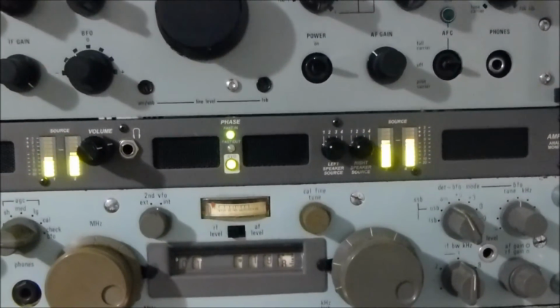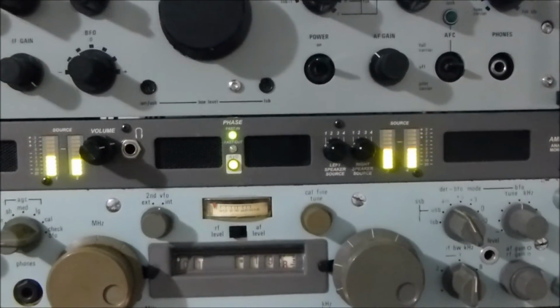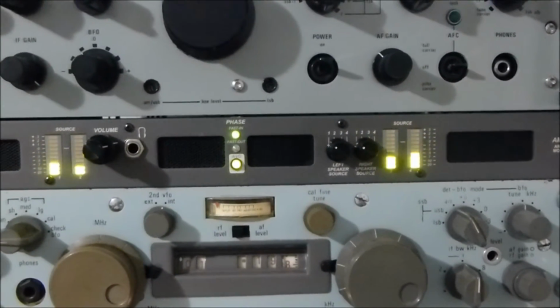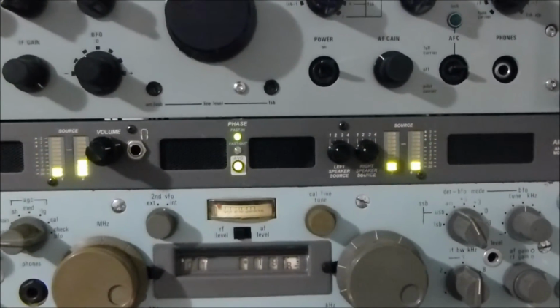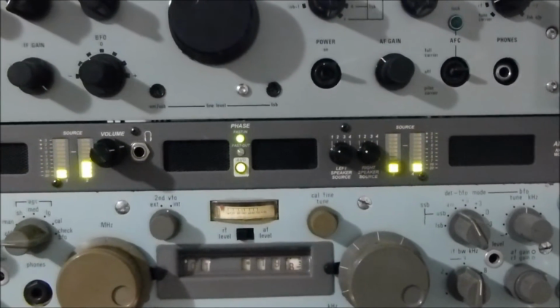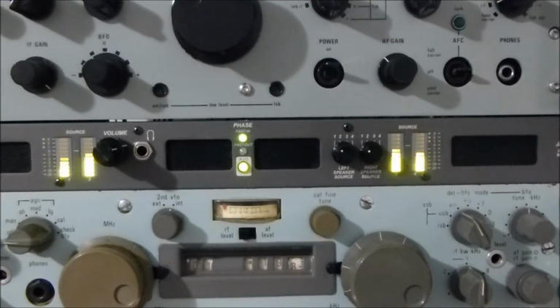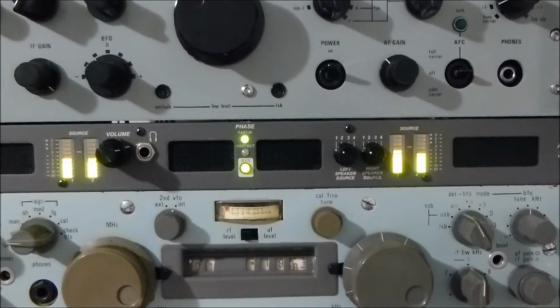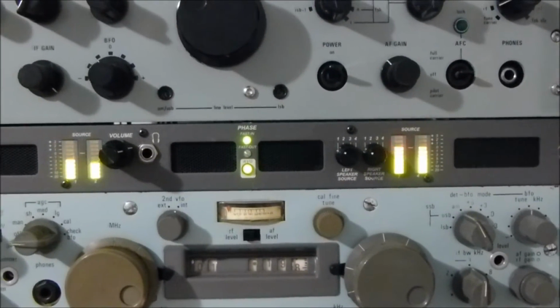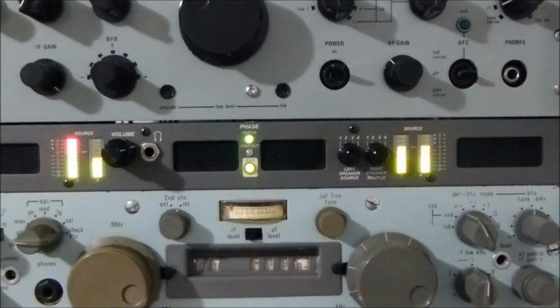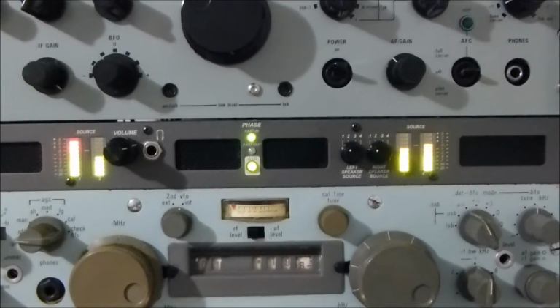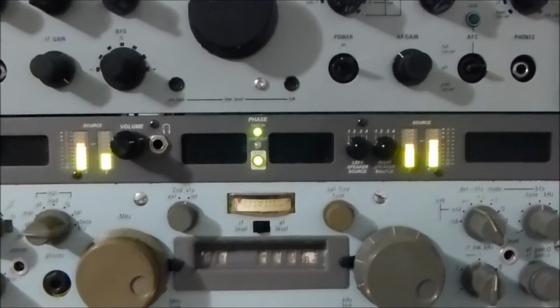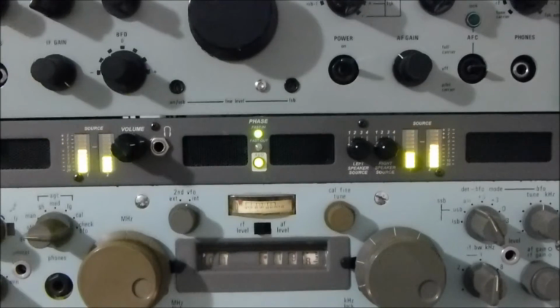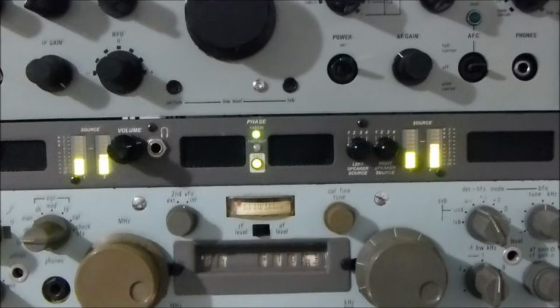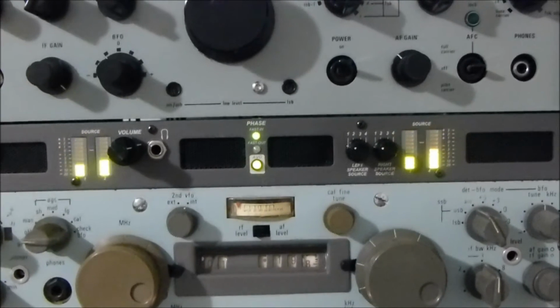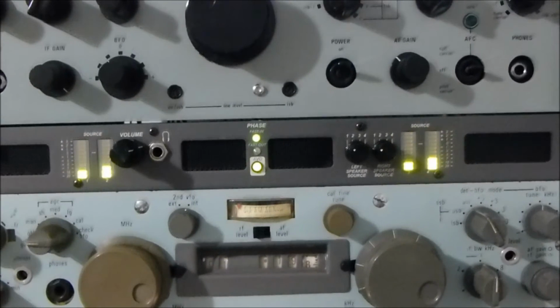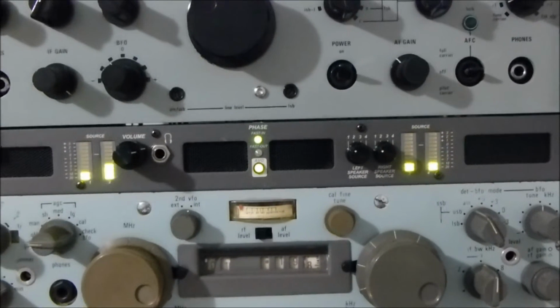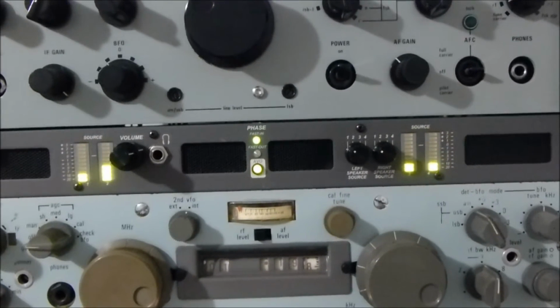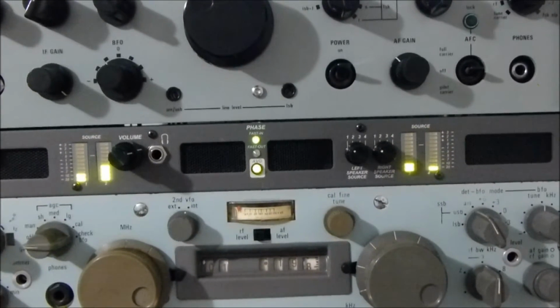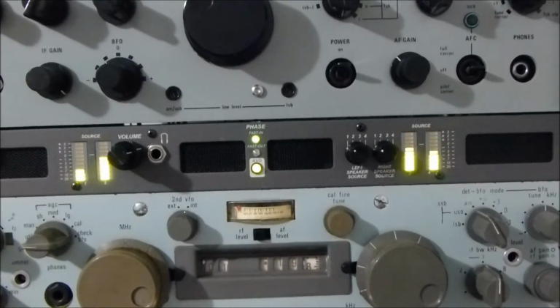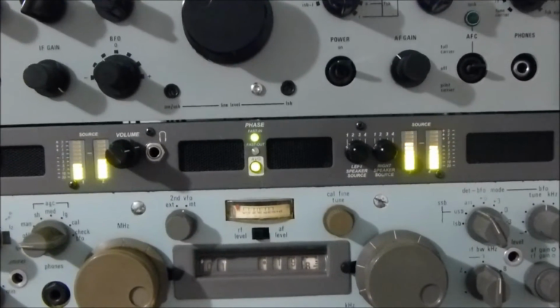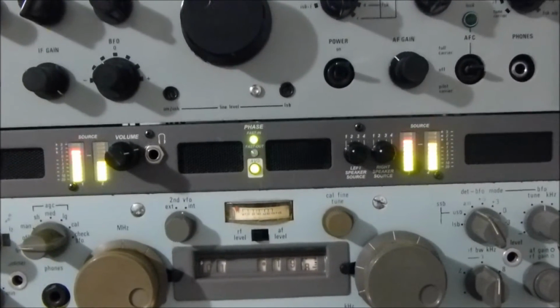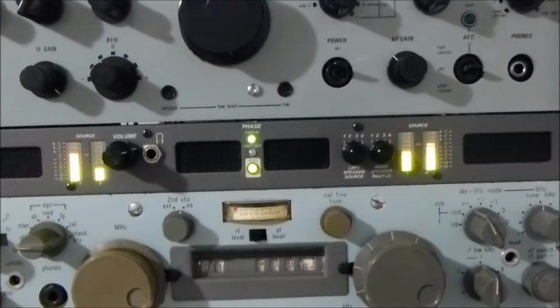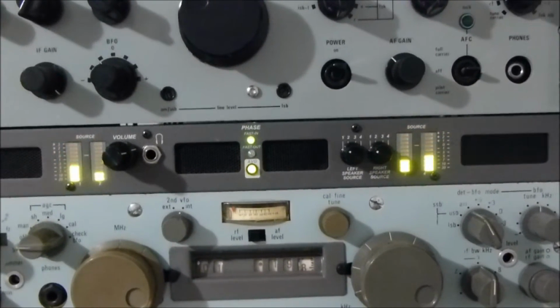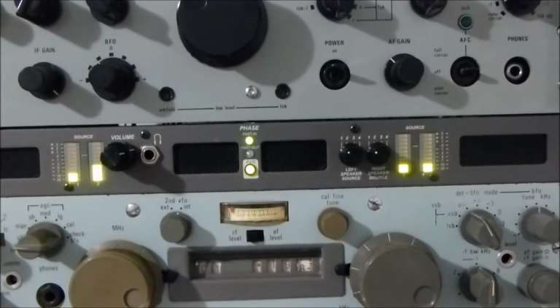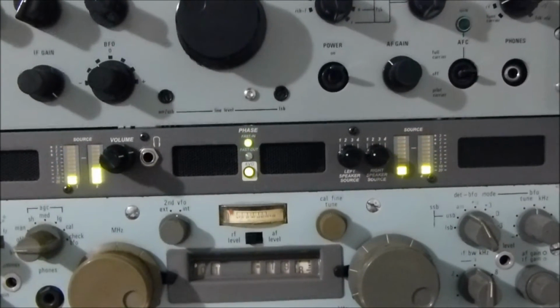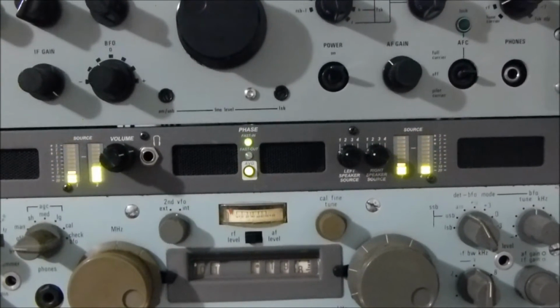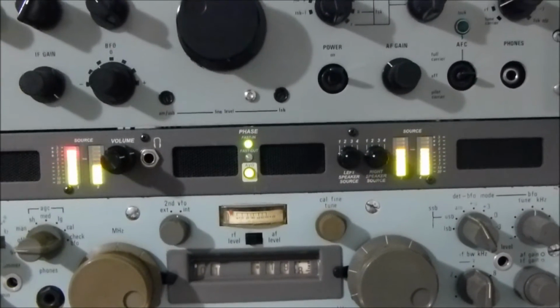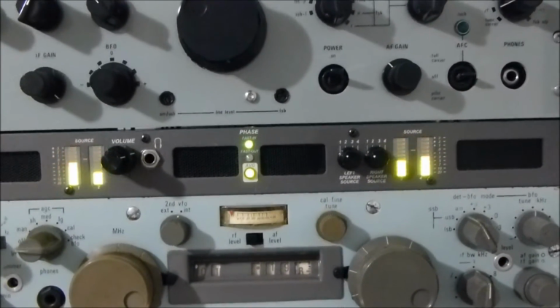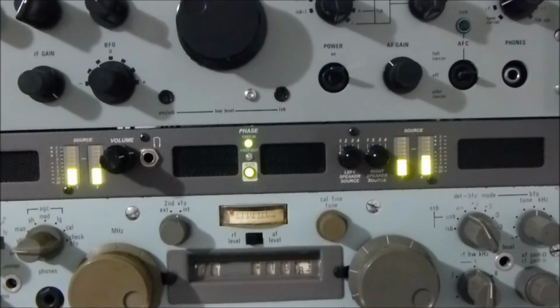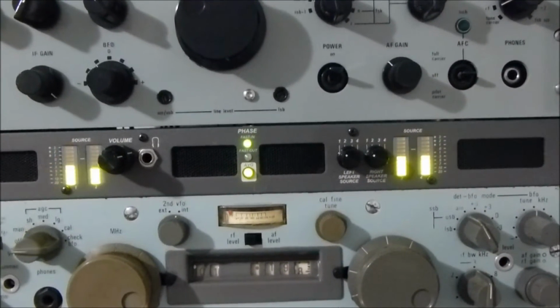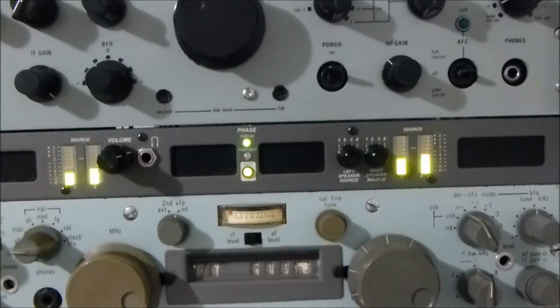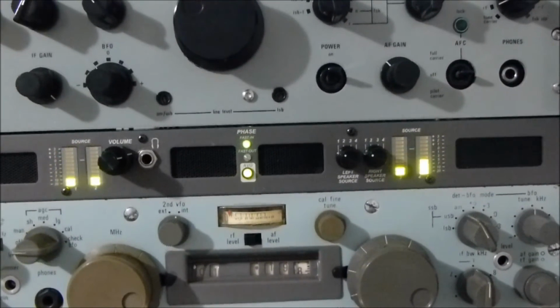The SP600 is actually on manual gain control, and all the other three receivers are in a slow AGC setting.